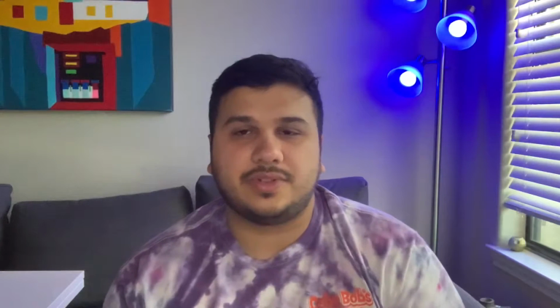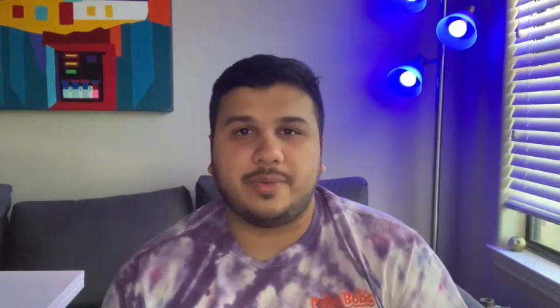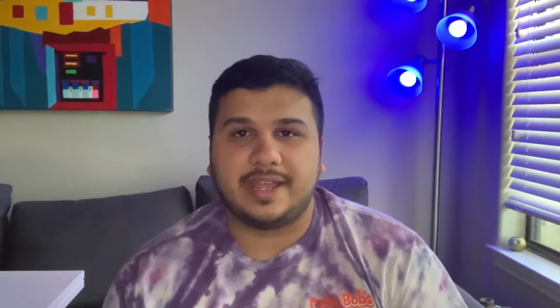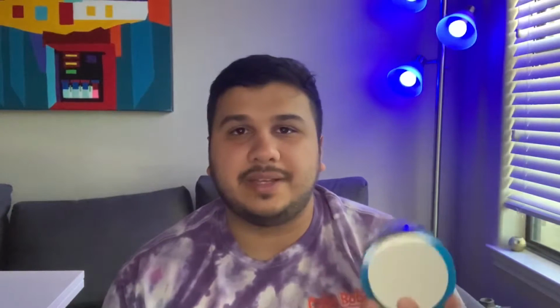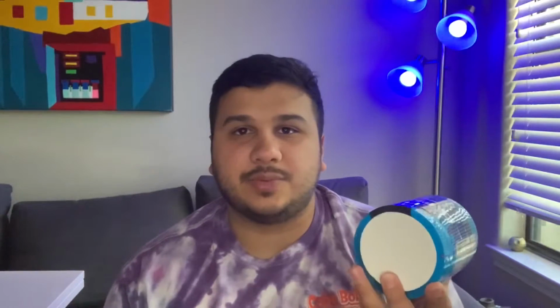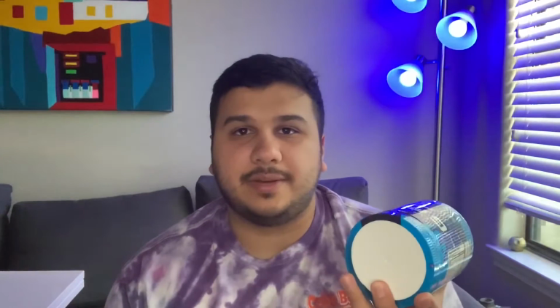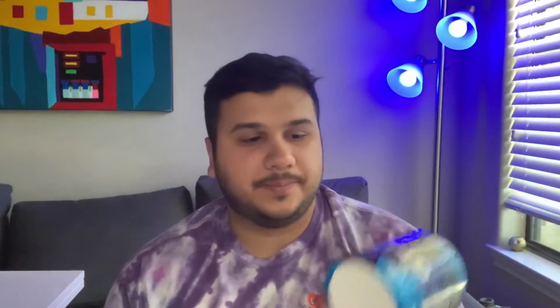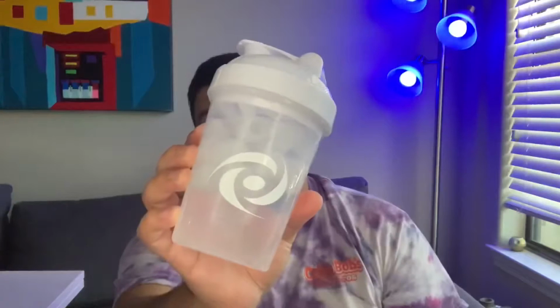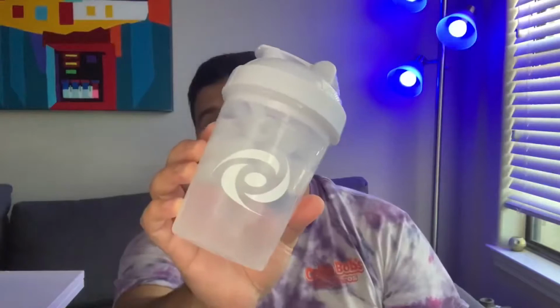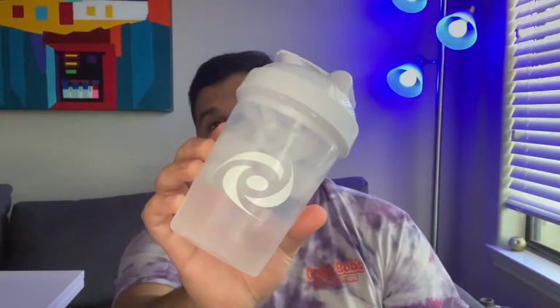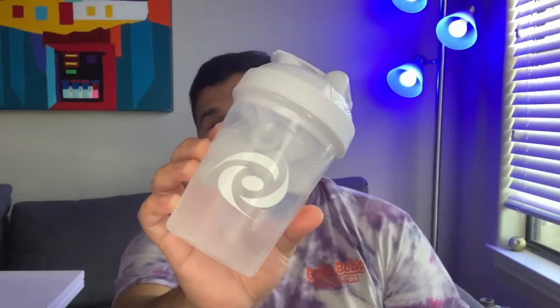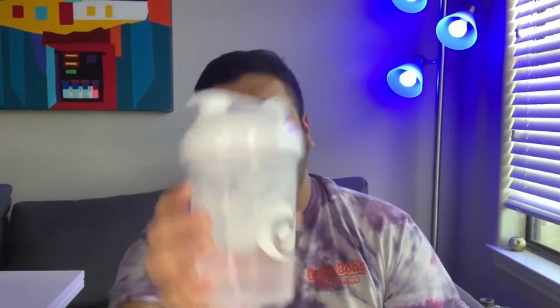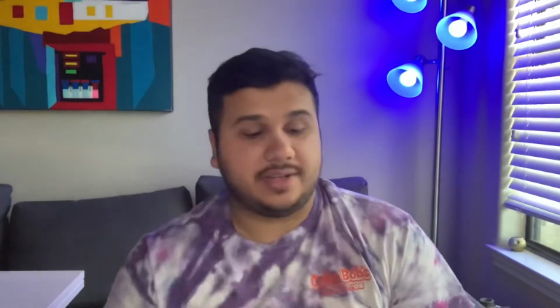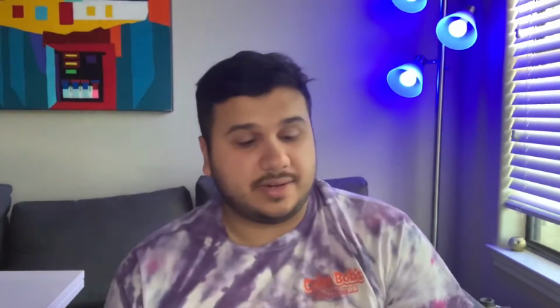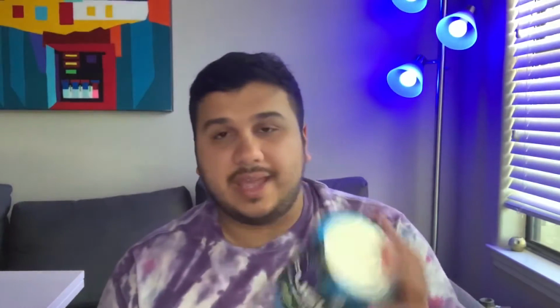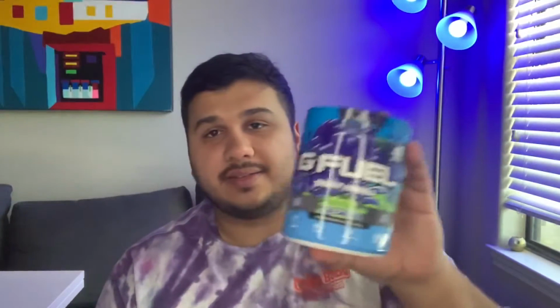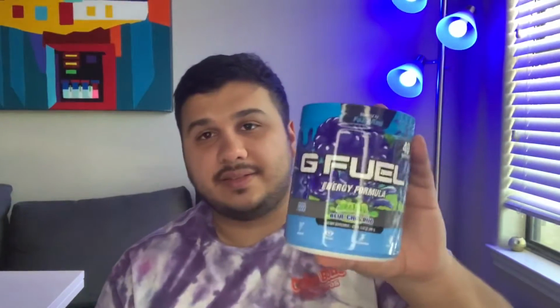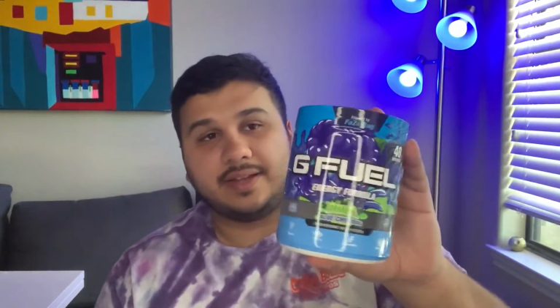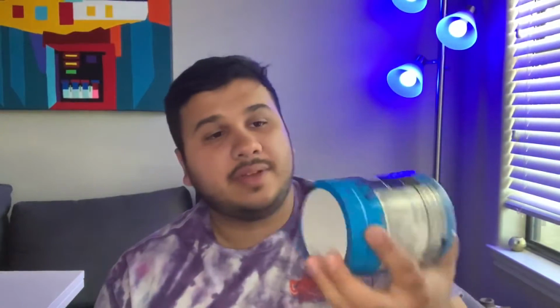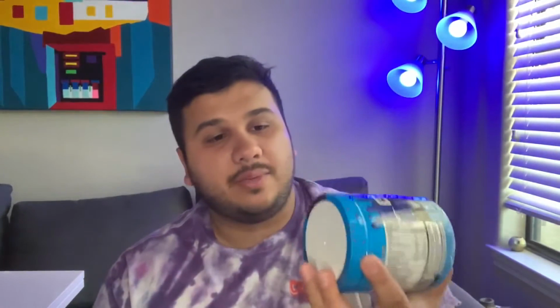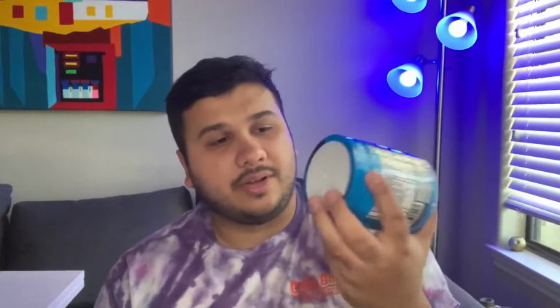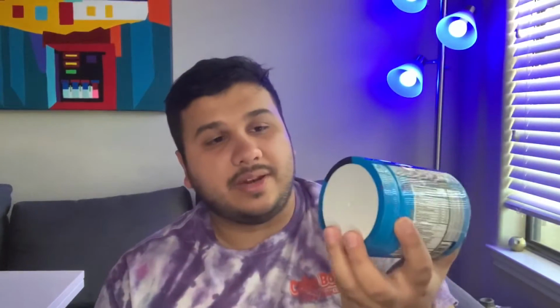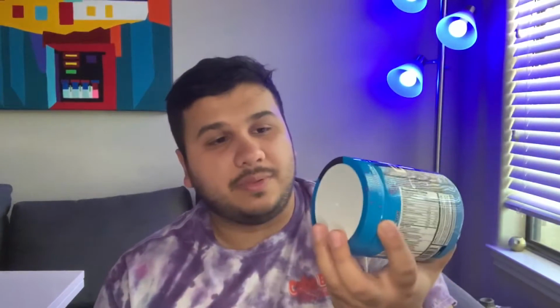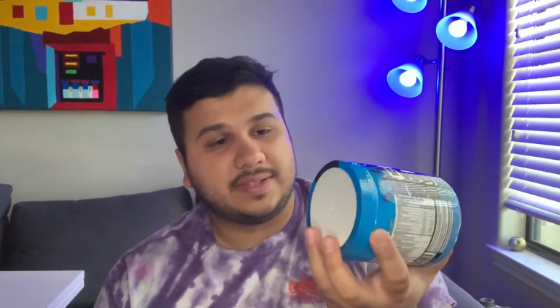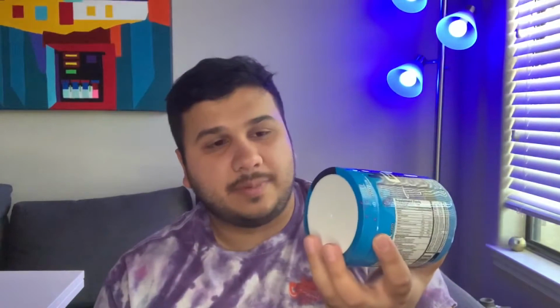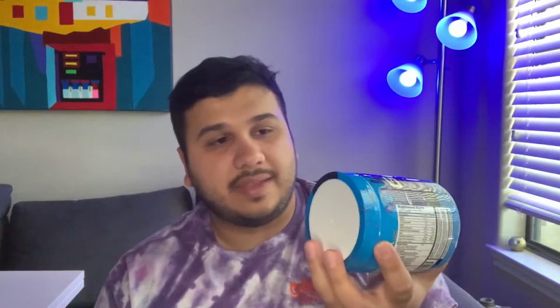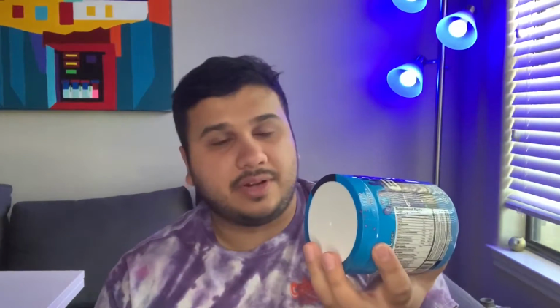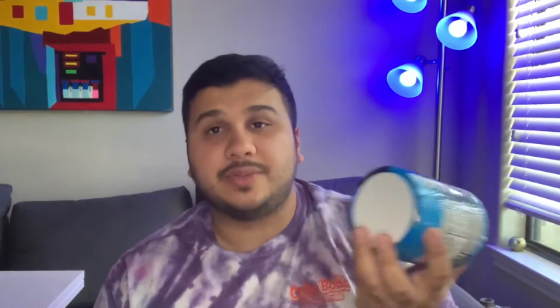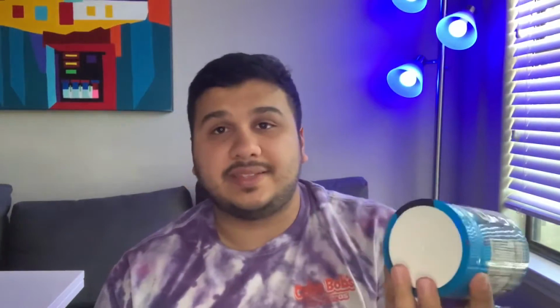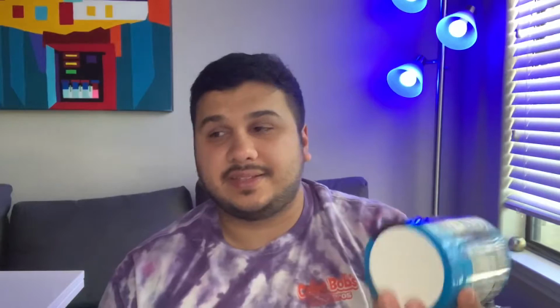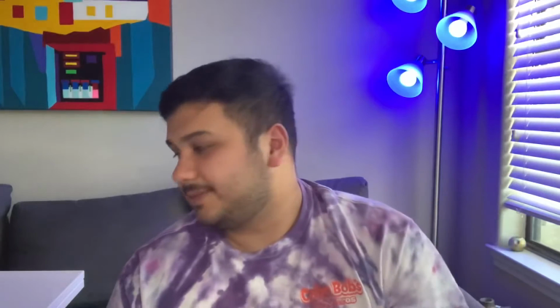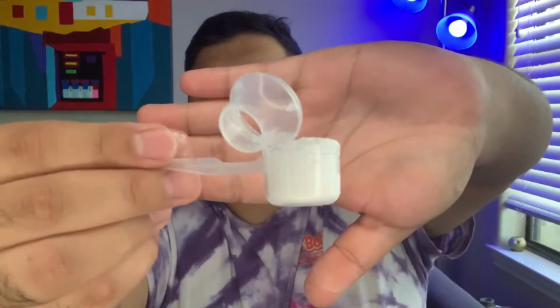So I went ahead and picked this one up. I got my winter white shaker here and the tub — we're going to go ahead and open this up and then we're going to do a taste test.